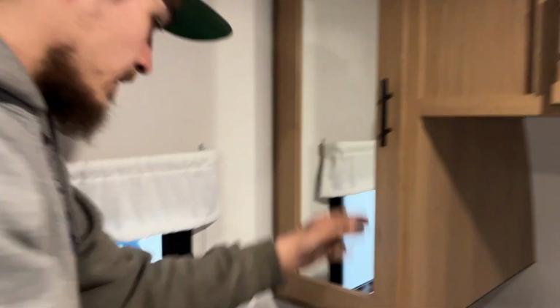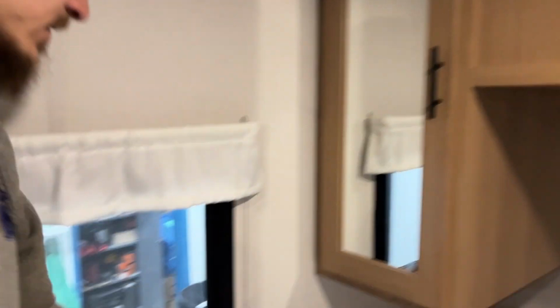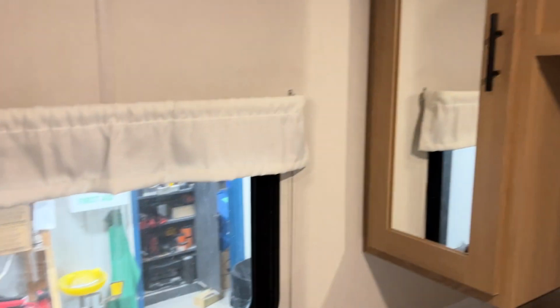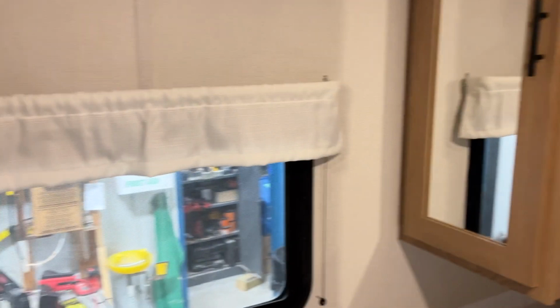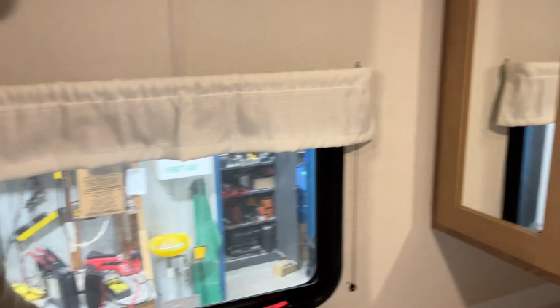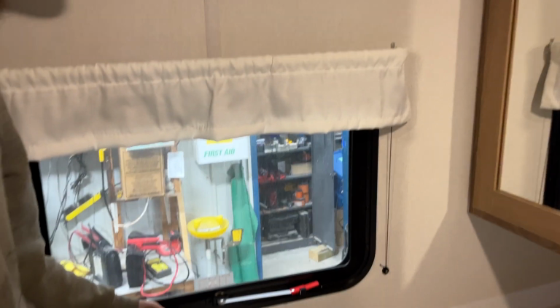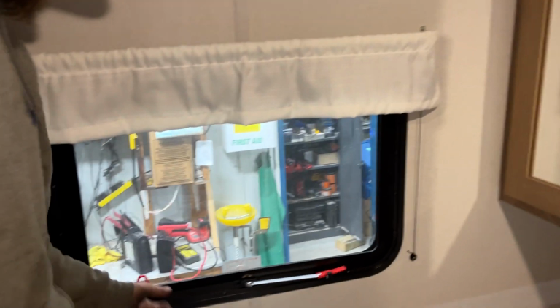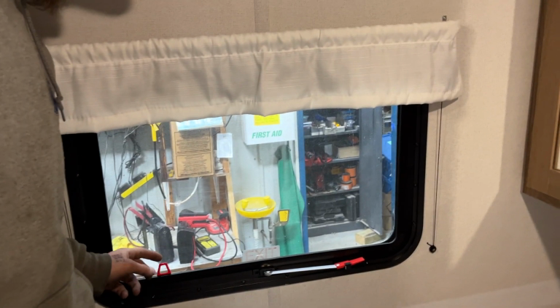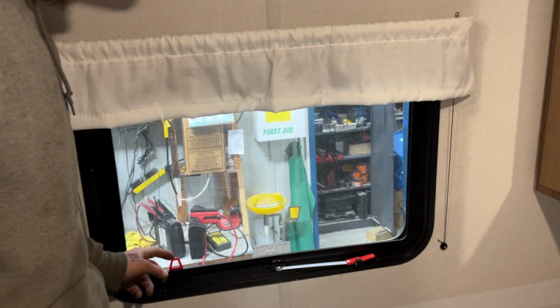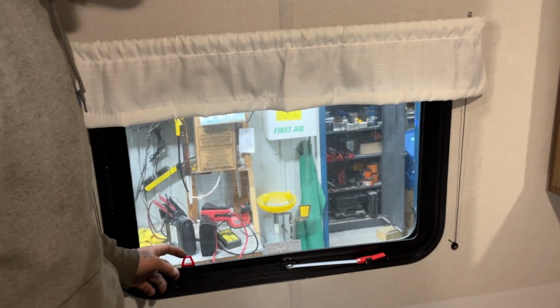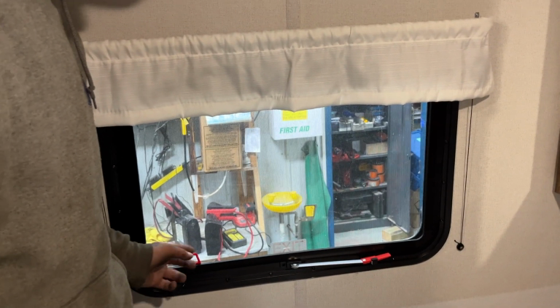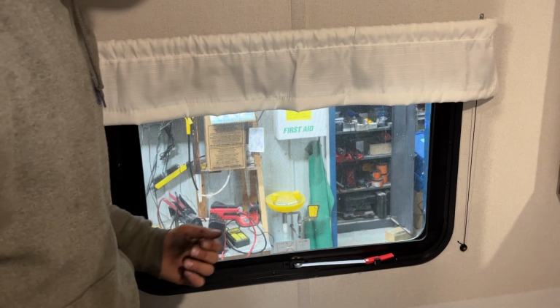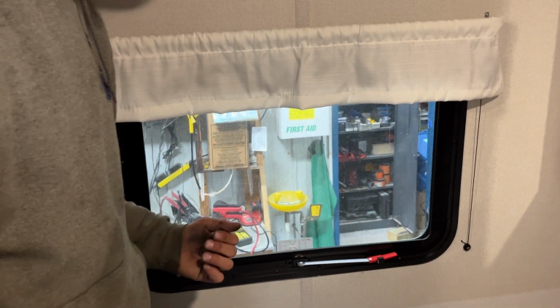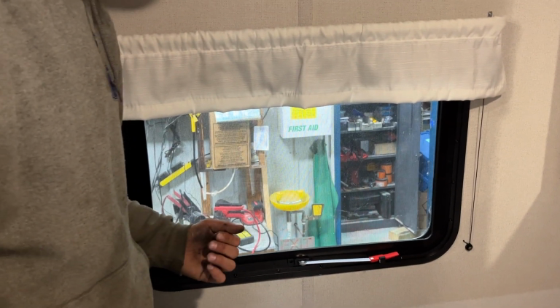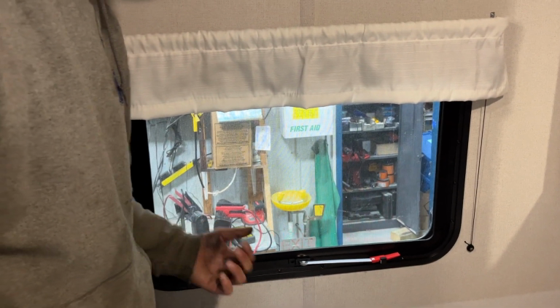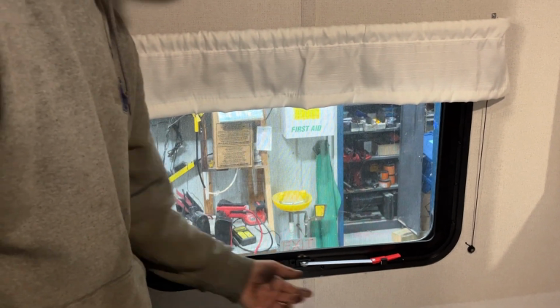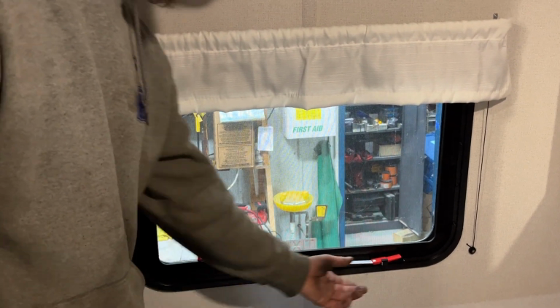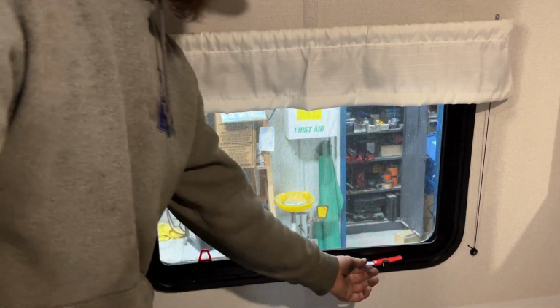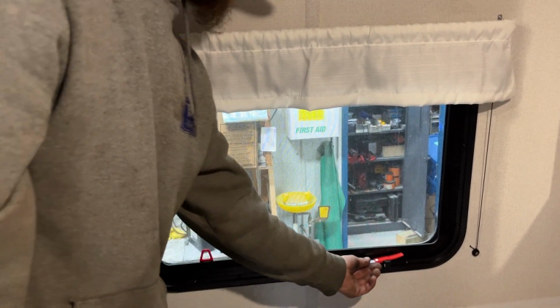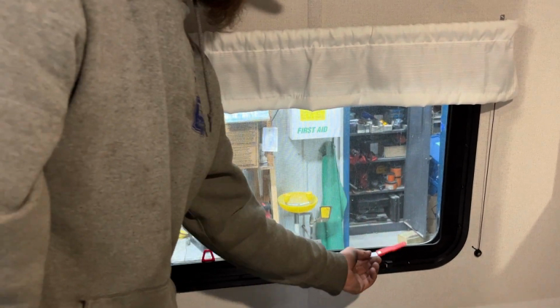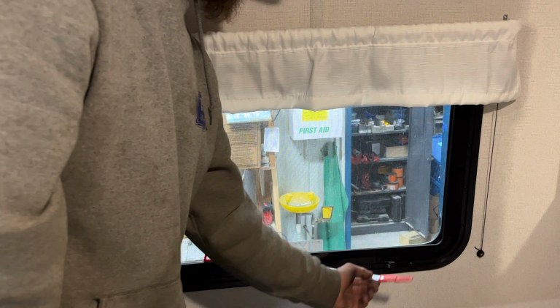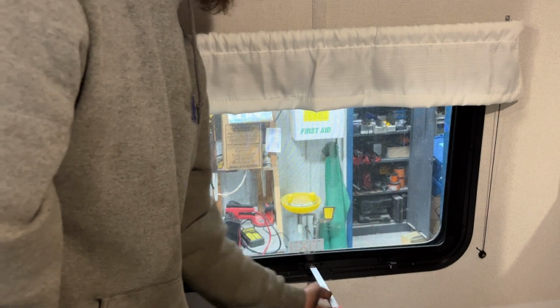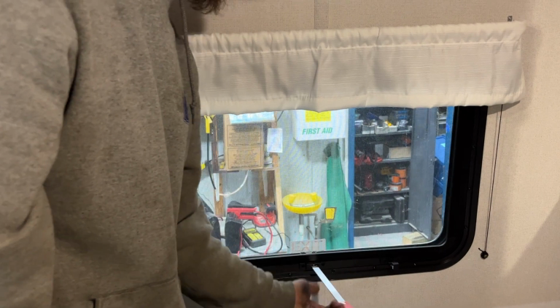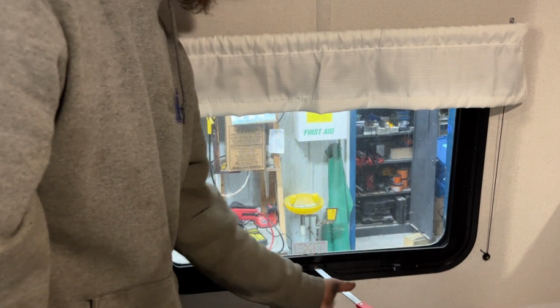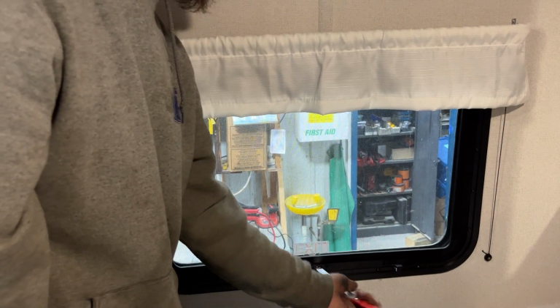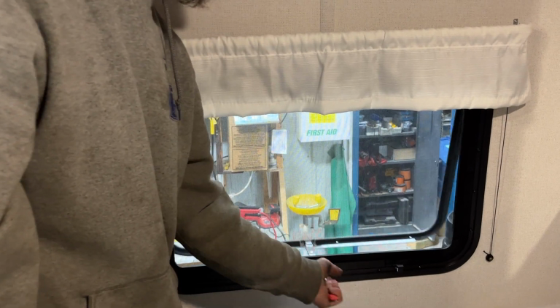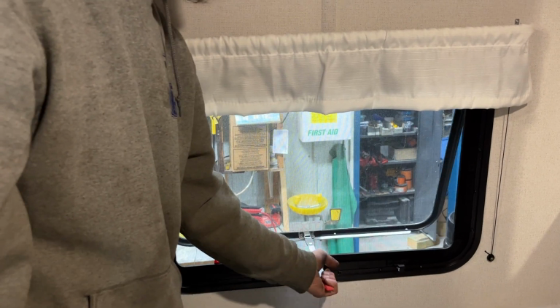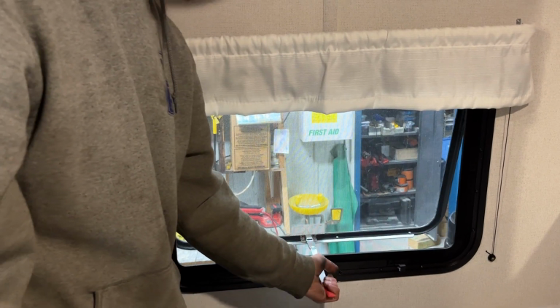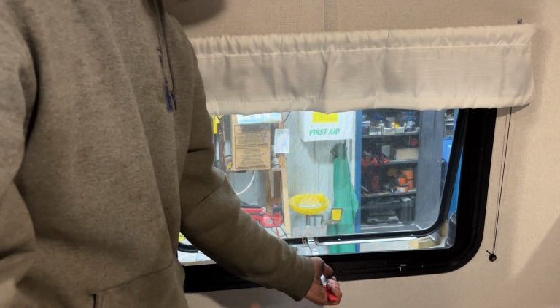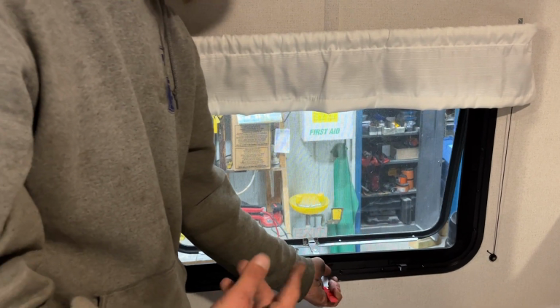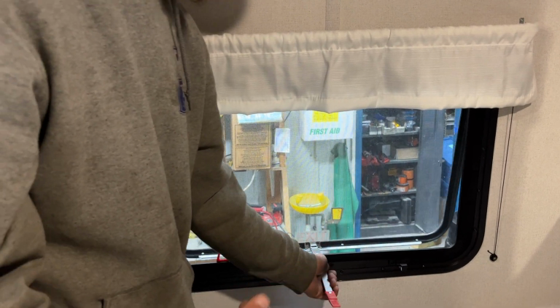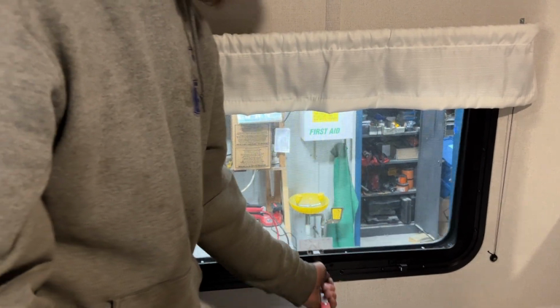Emergency exit window here — take this red tab, pull that to get rid of the screen, take this handle, throw it outside, and pop on out.